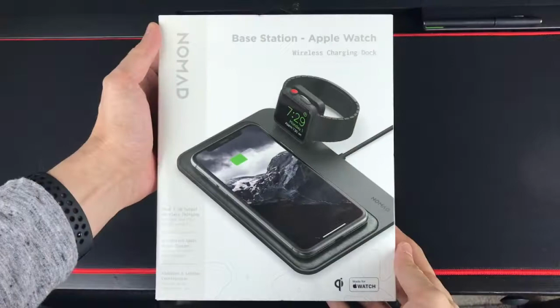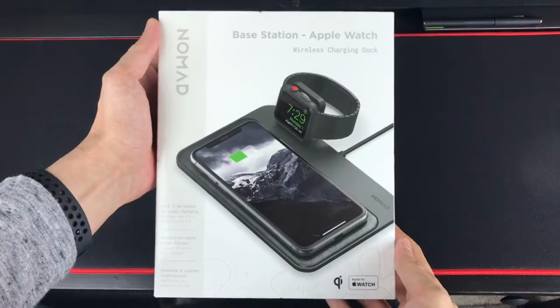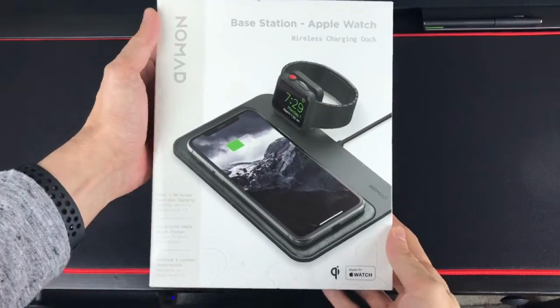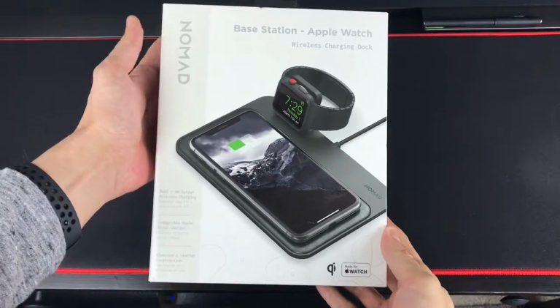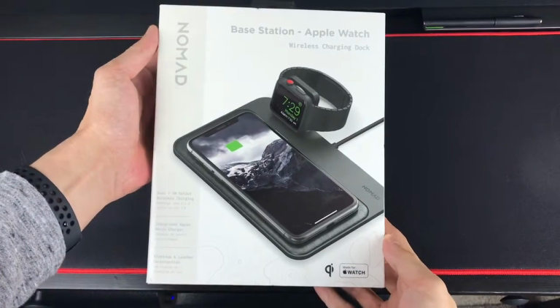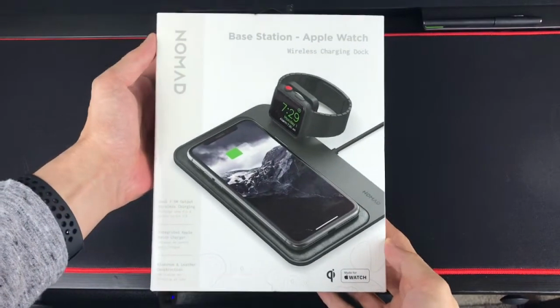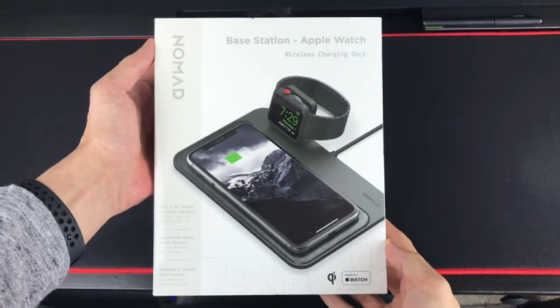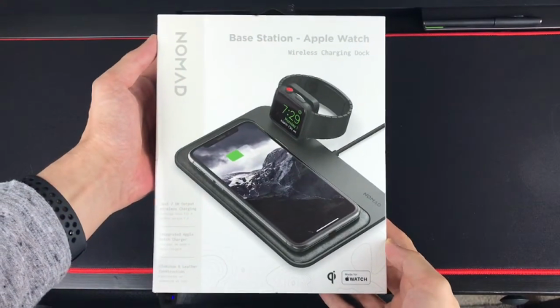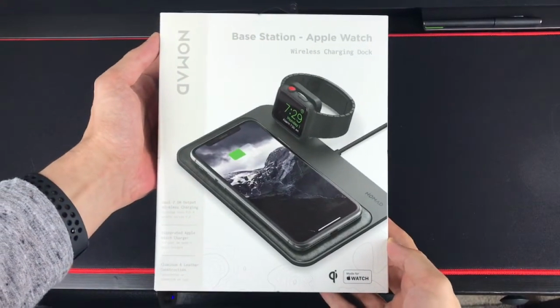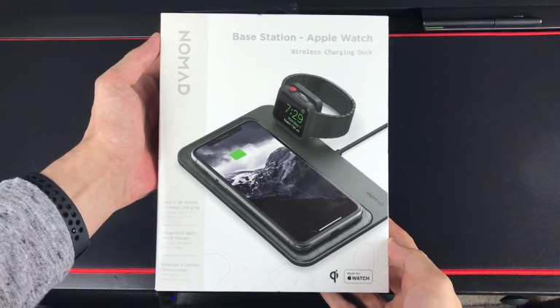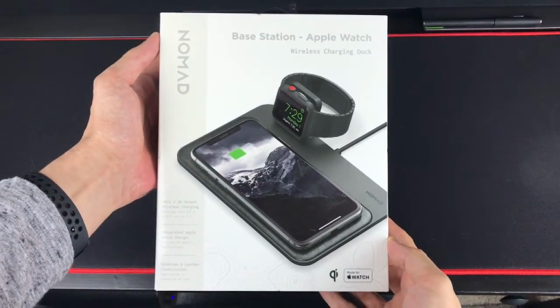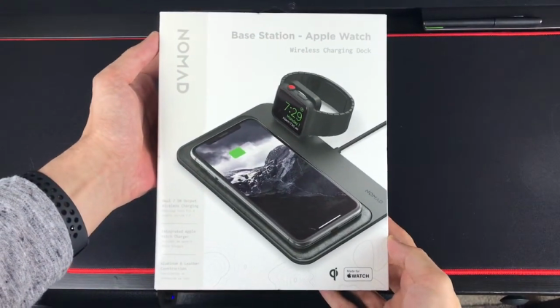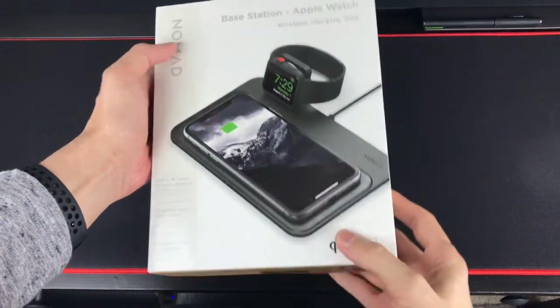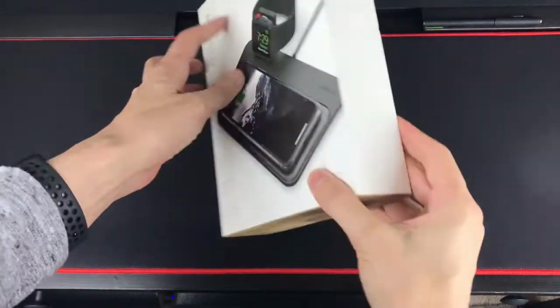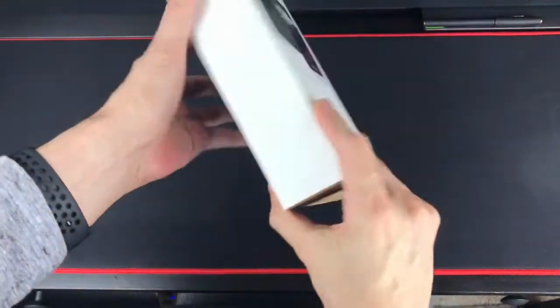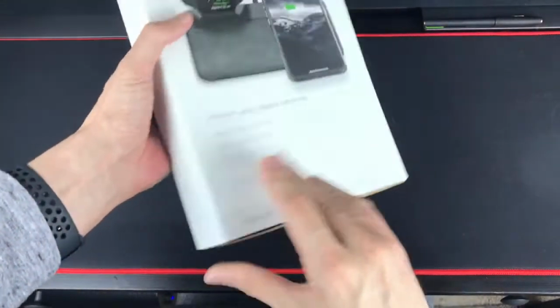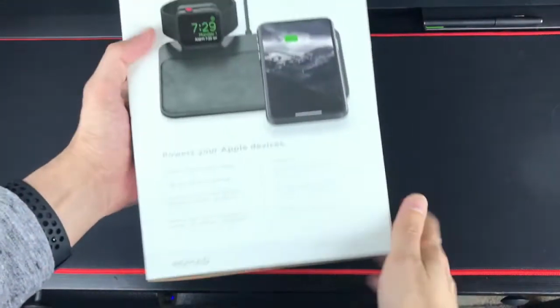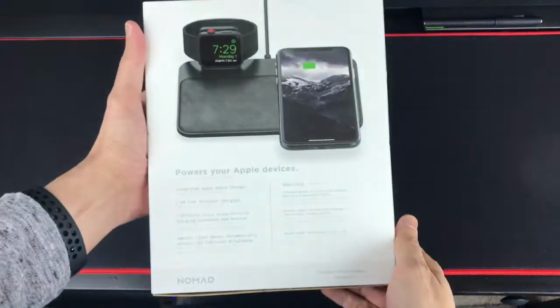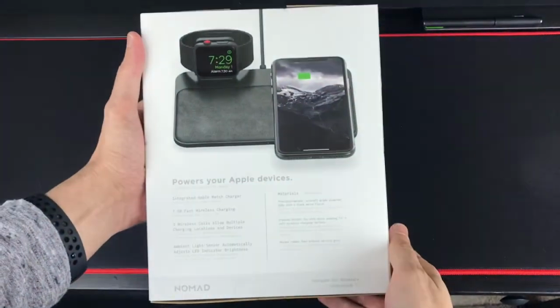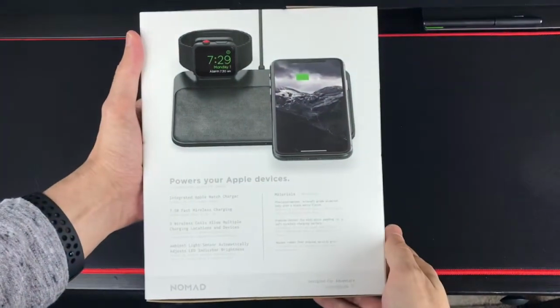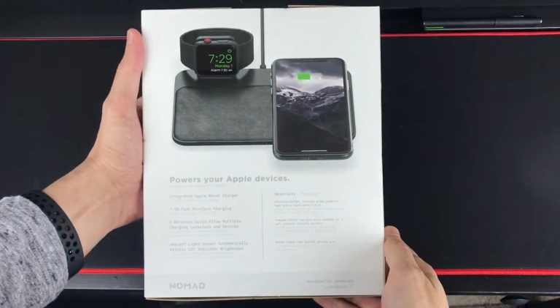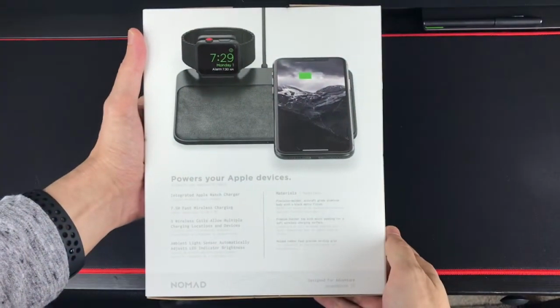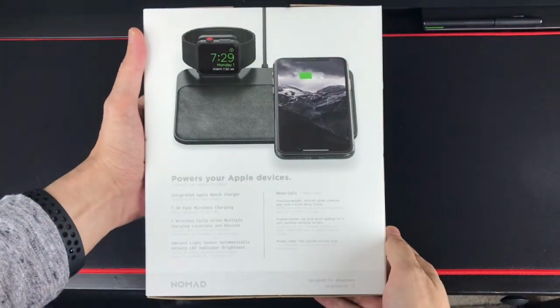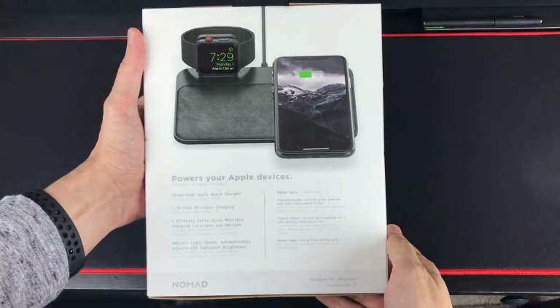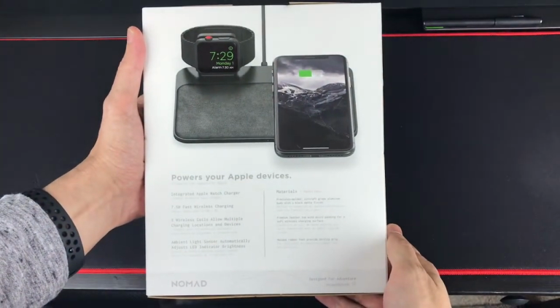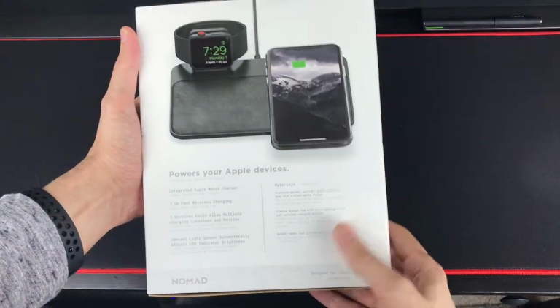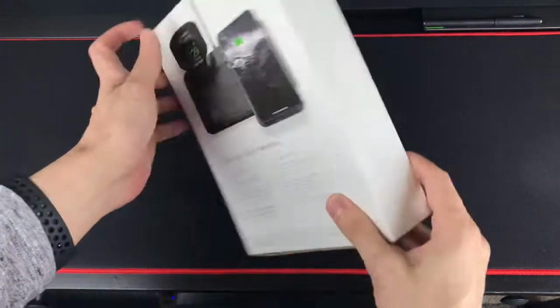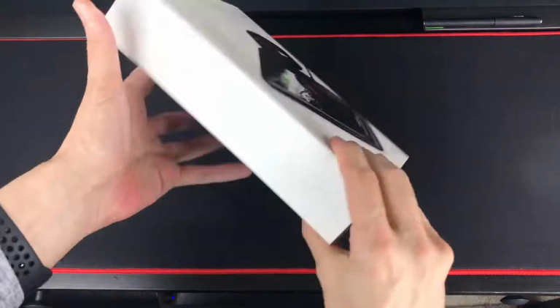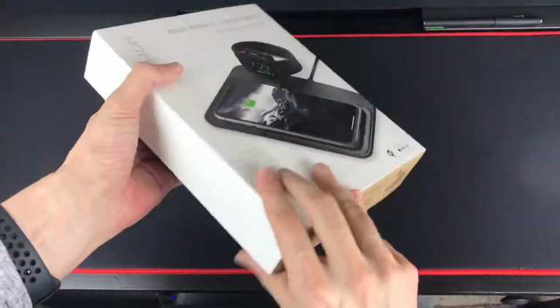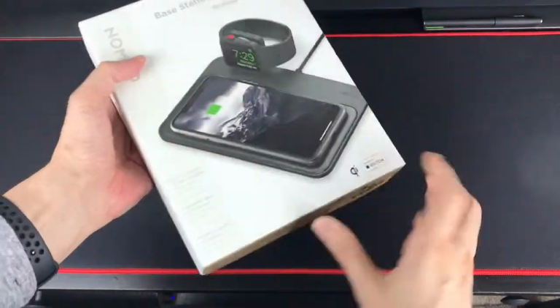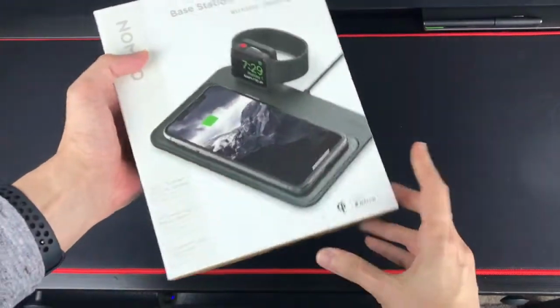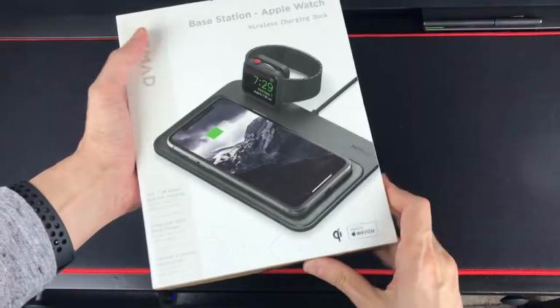Here we have the front of the box and the back. And let's open it up.